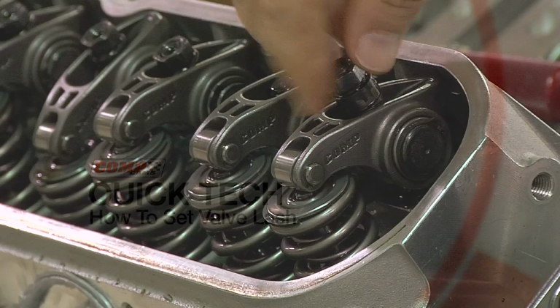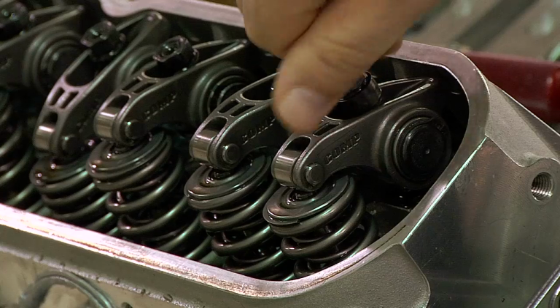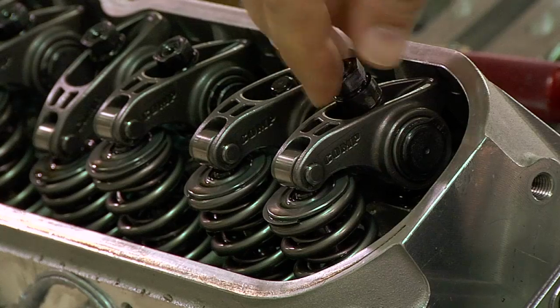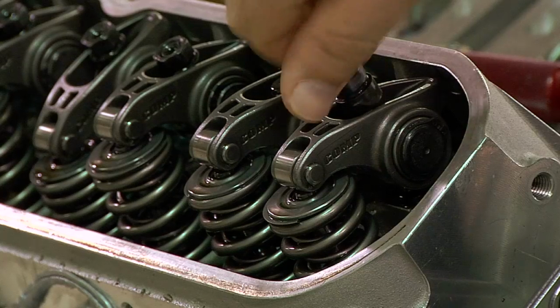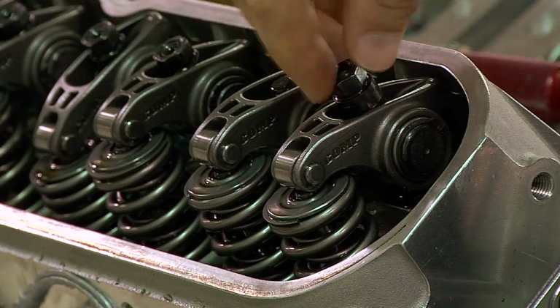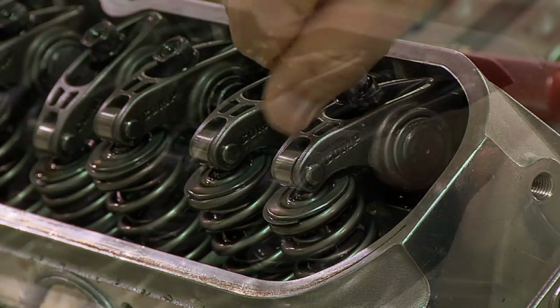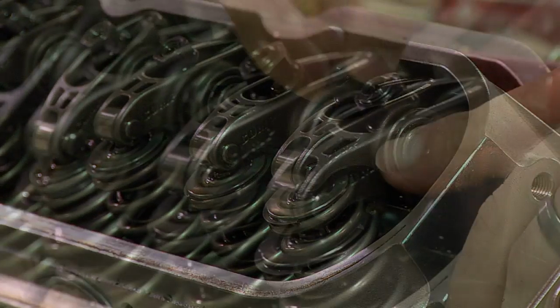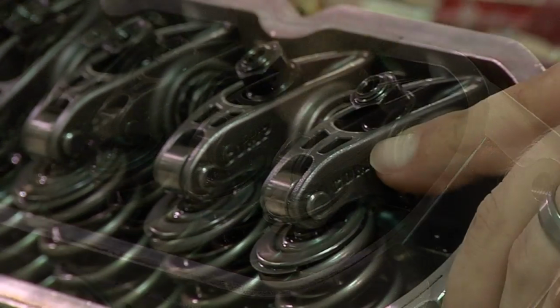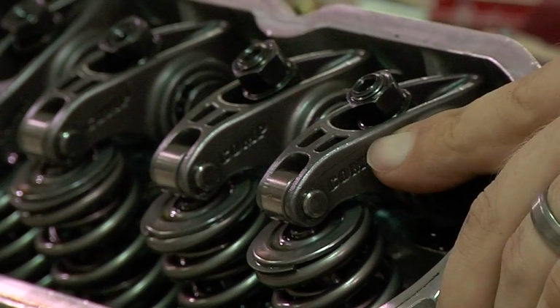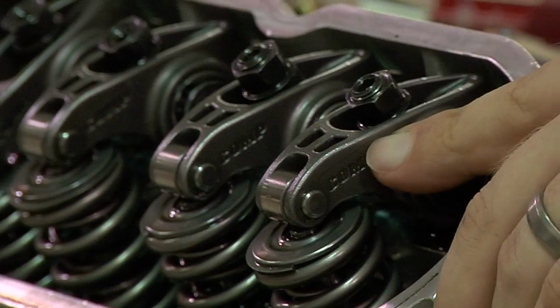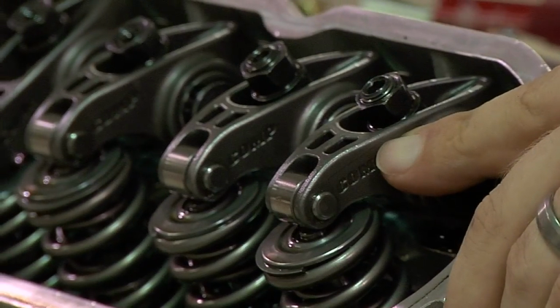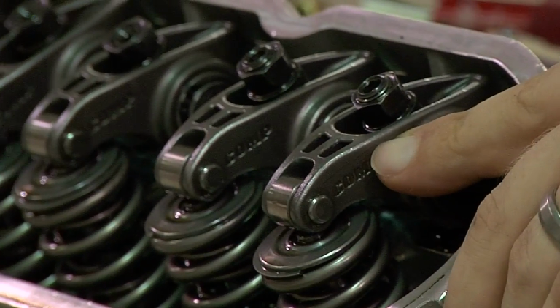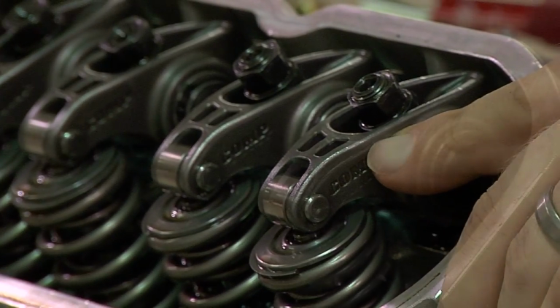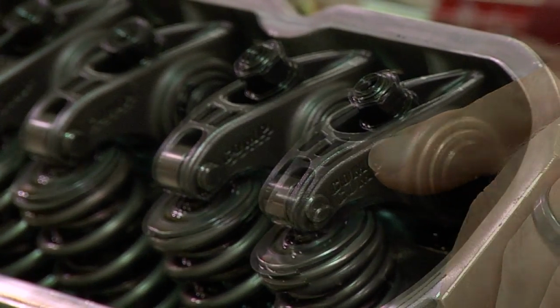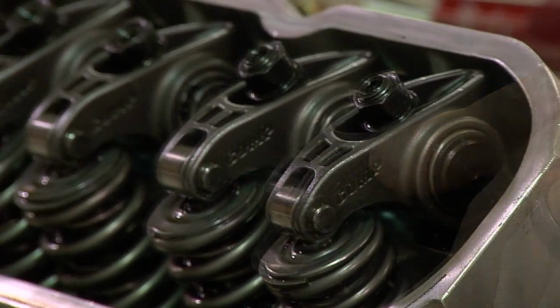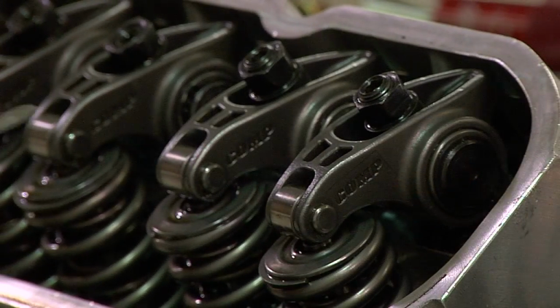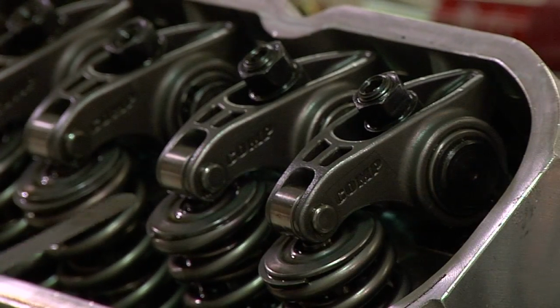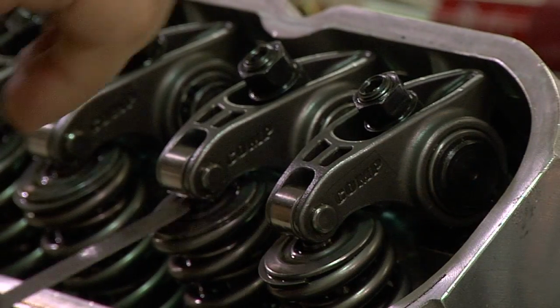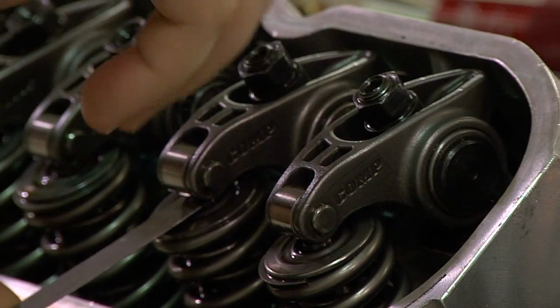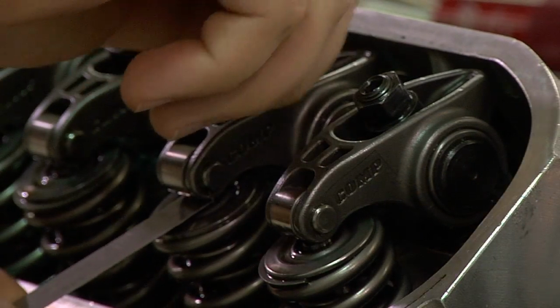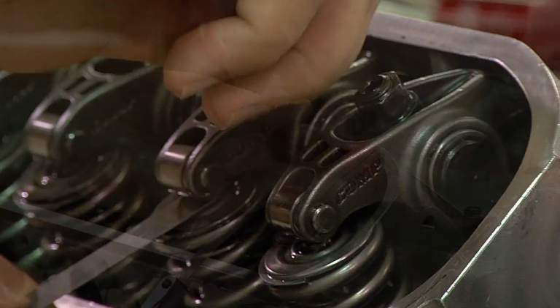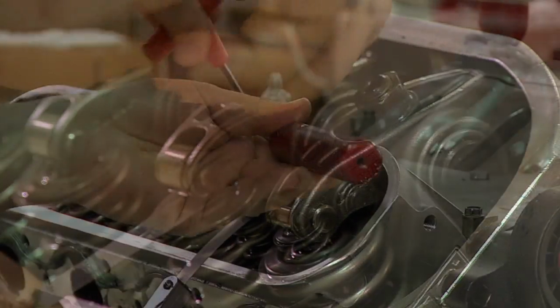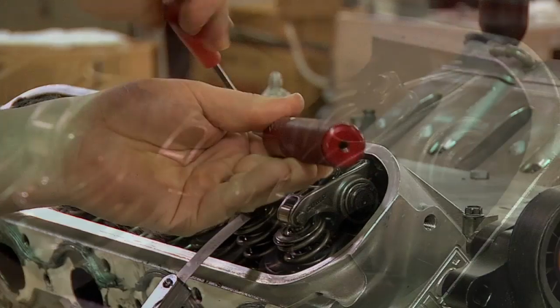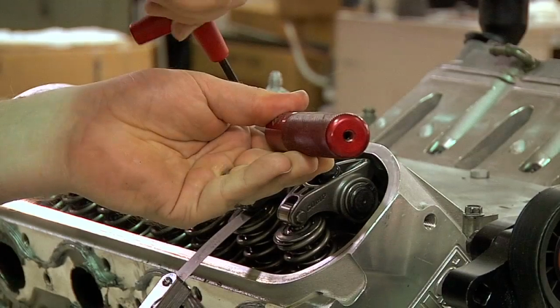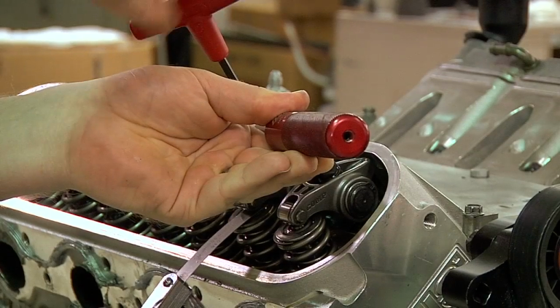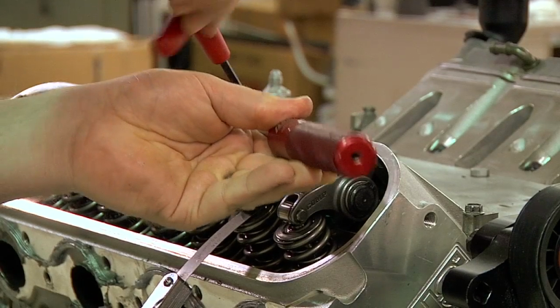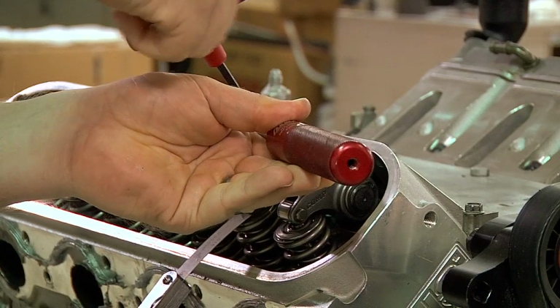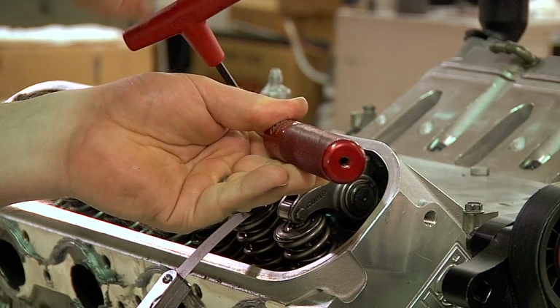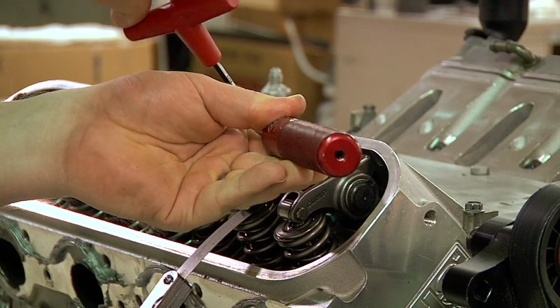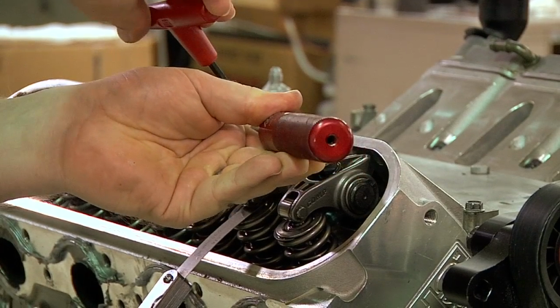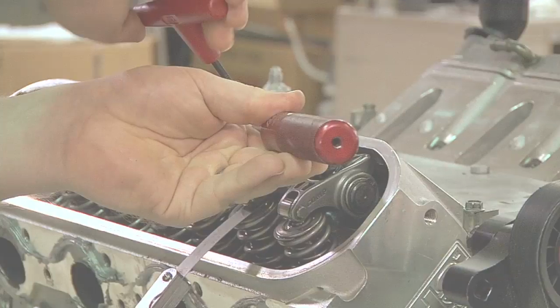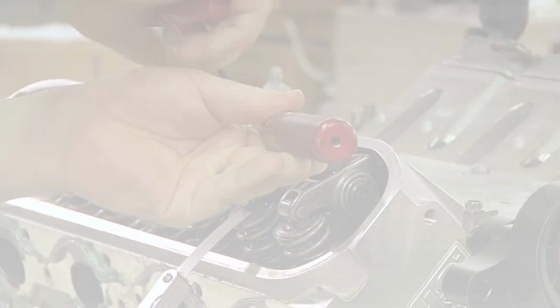In this QuickTech video, we're going to demonstrate how to set valve lash, as well as explain why the process is vital to the health of your engine.